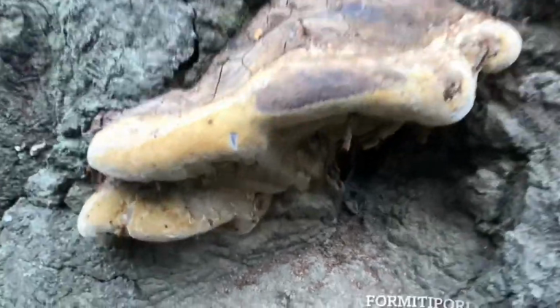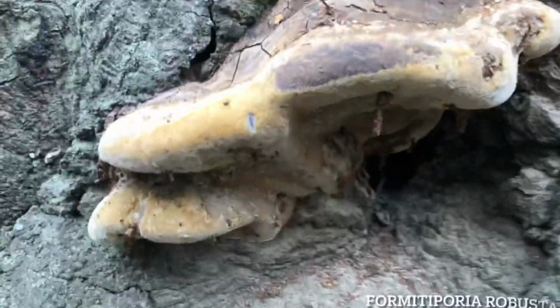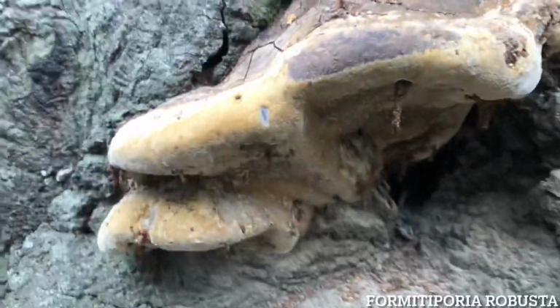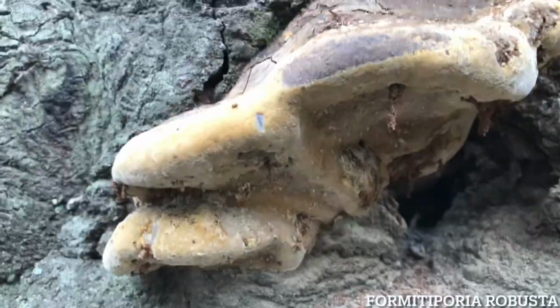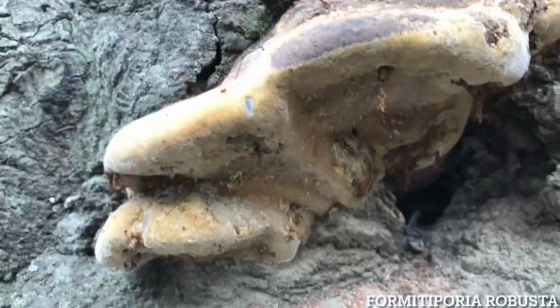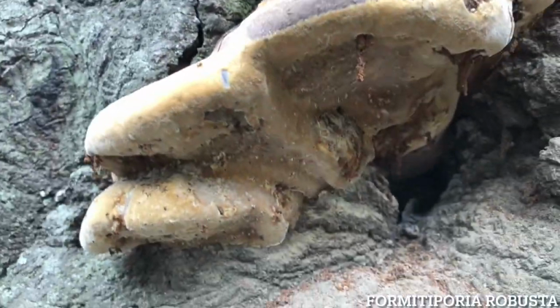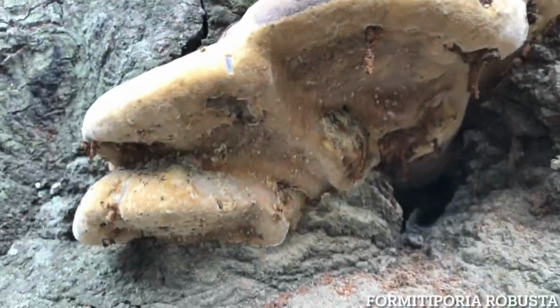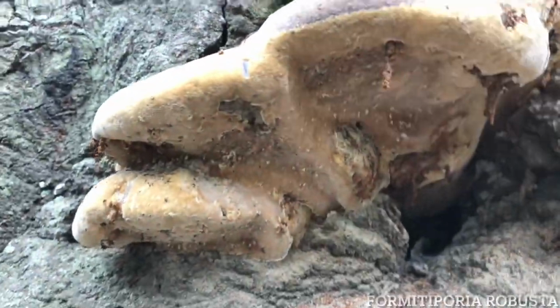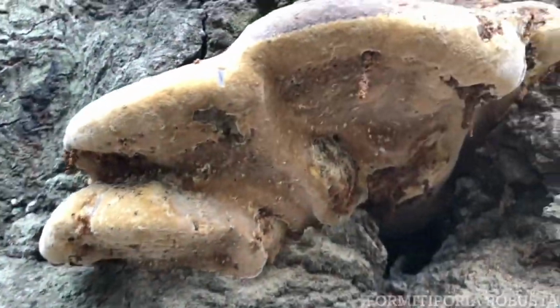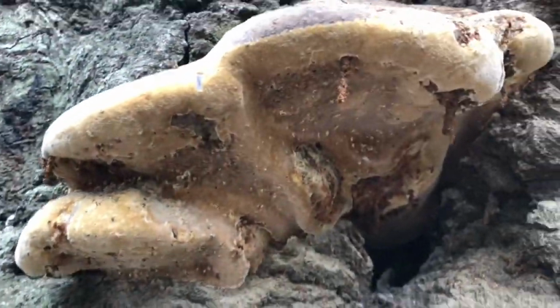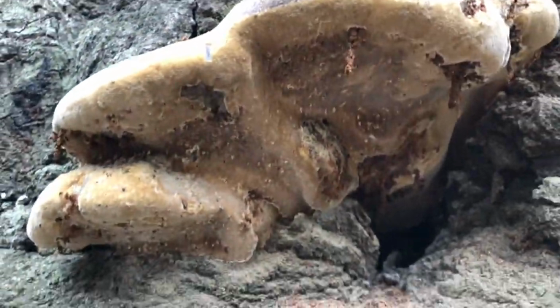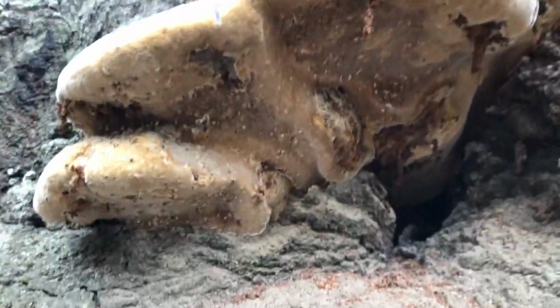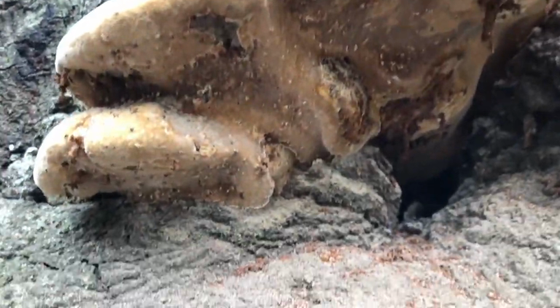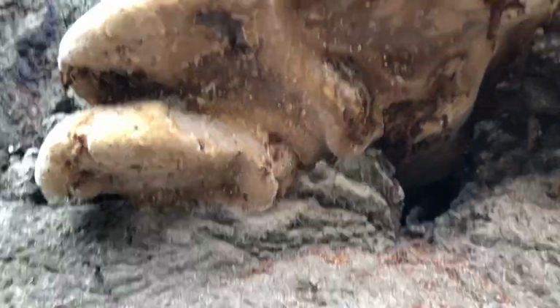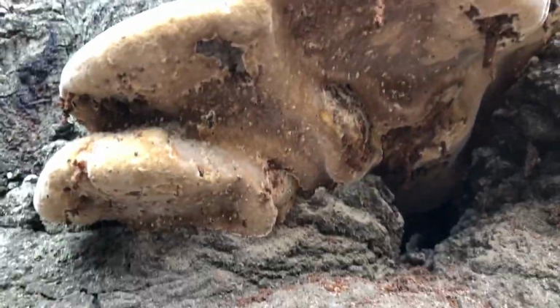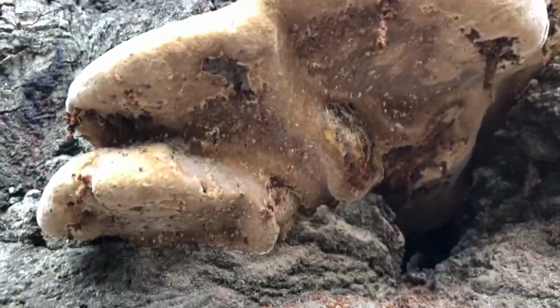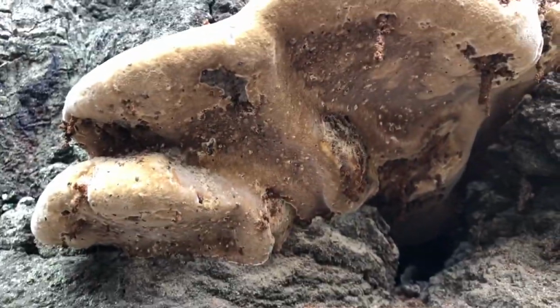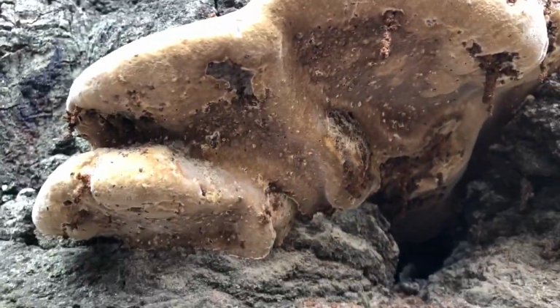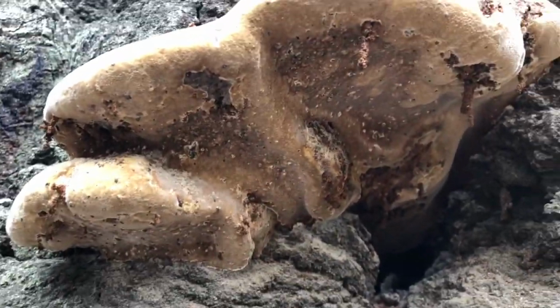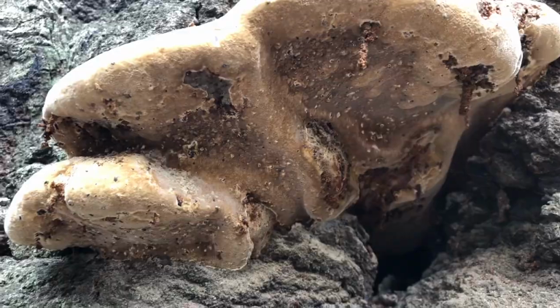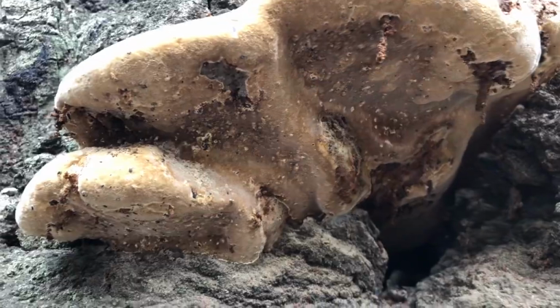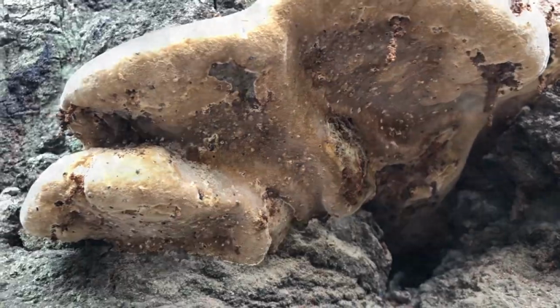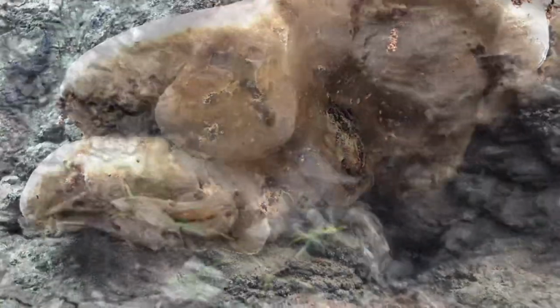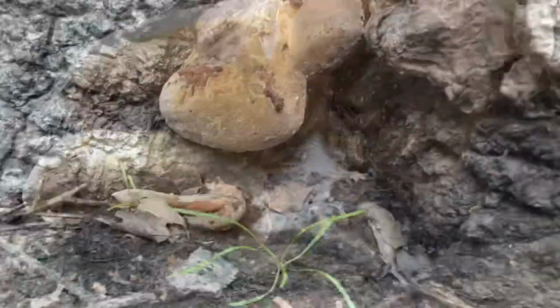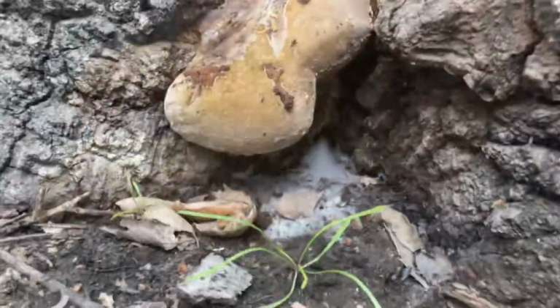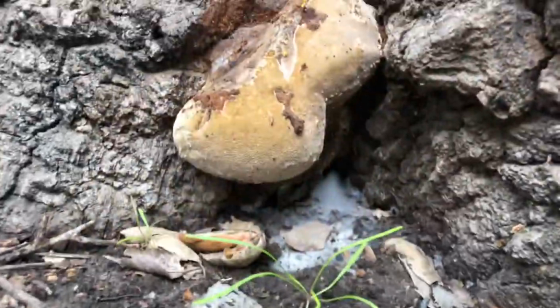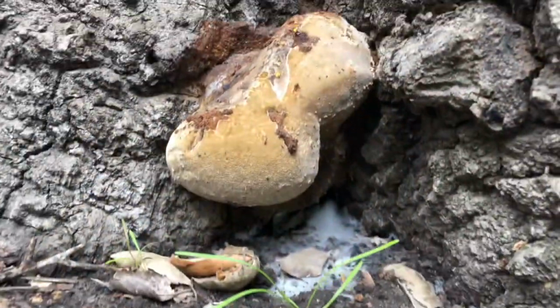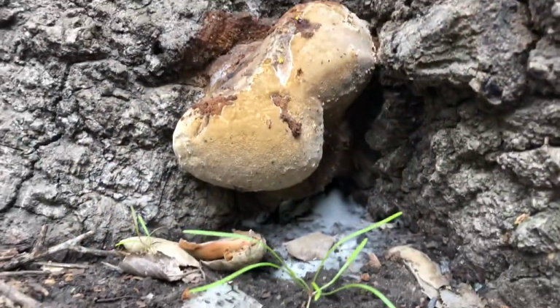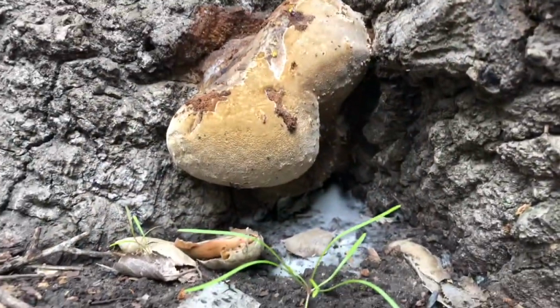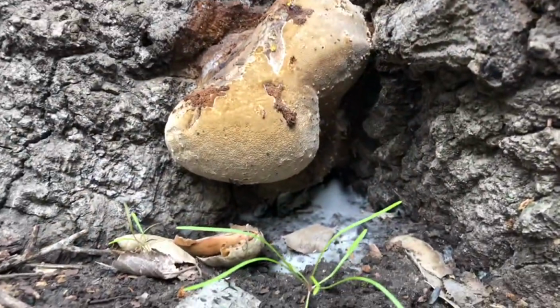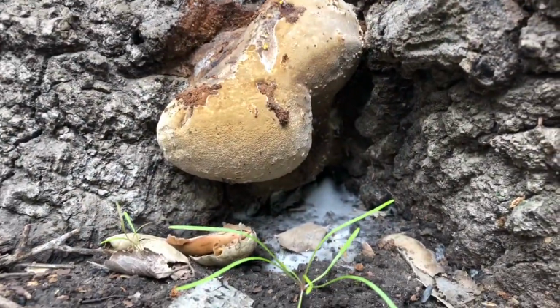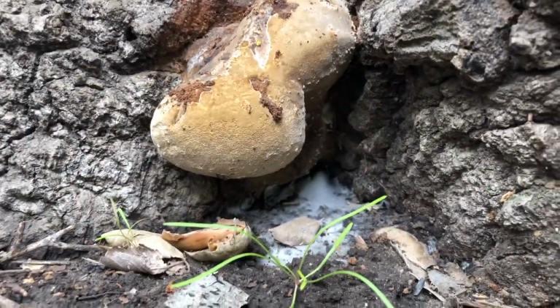Likewise, the robust bracket has a little info on it. It's very smooth, thick, and hard. It's also very big. It looks like a cracked toe.